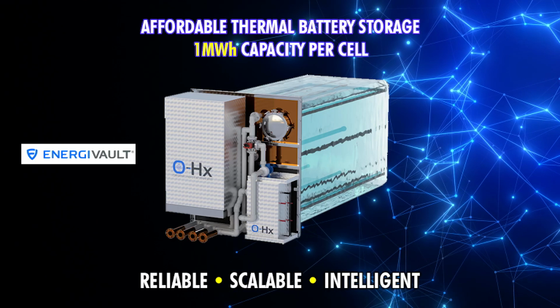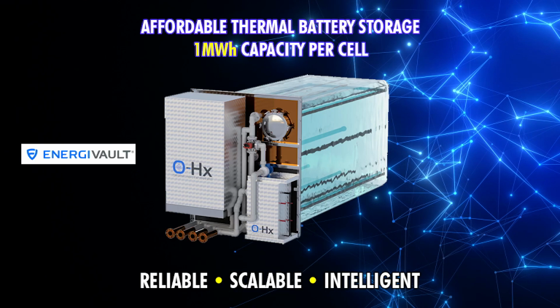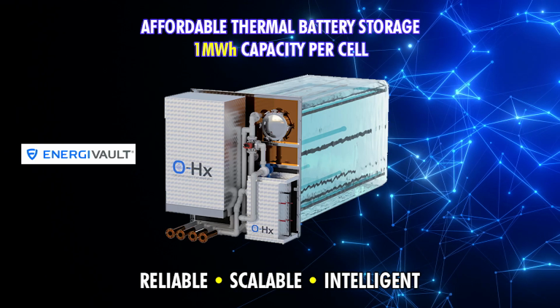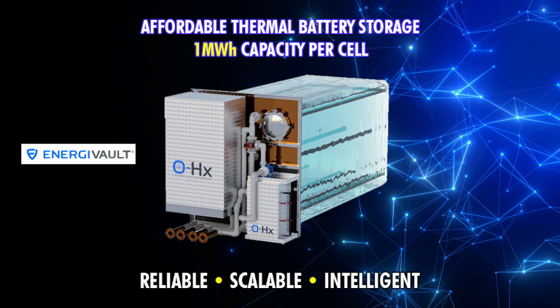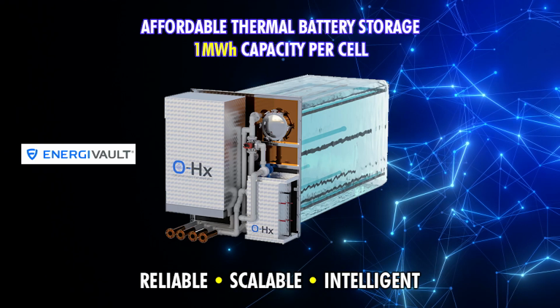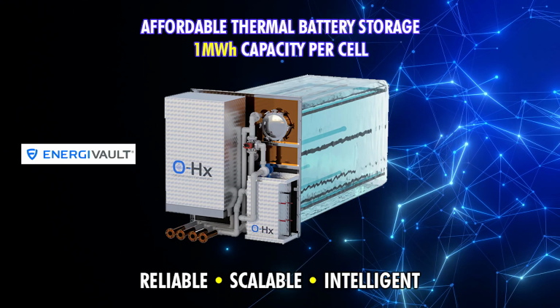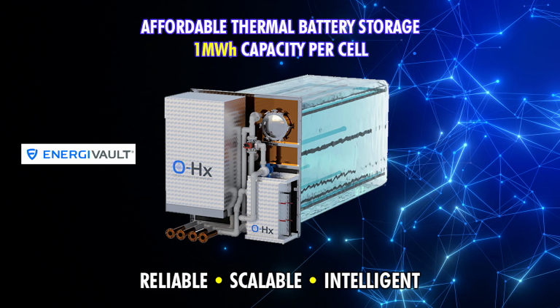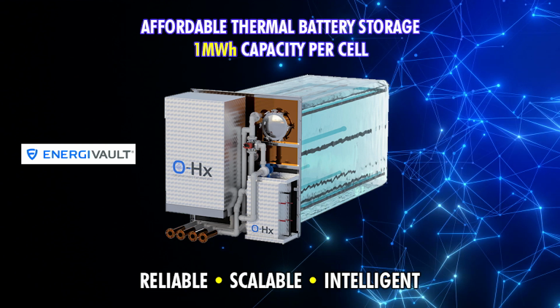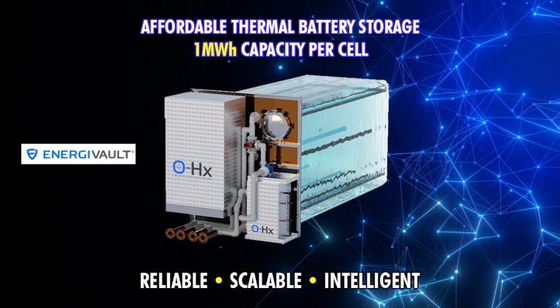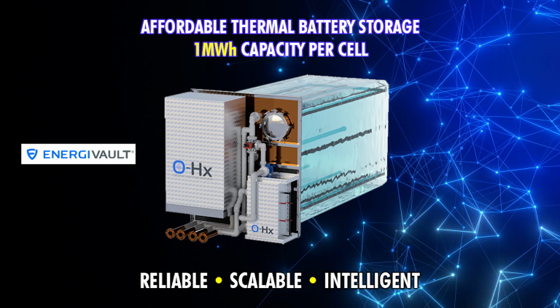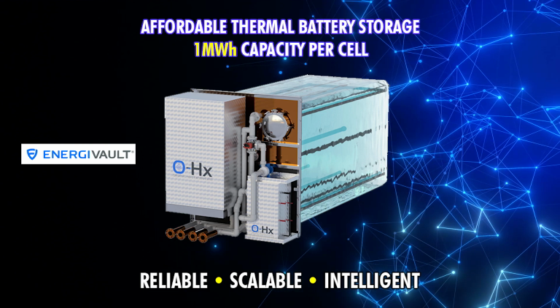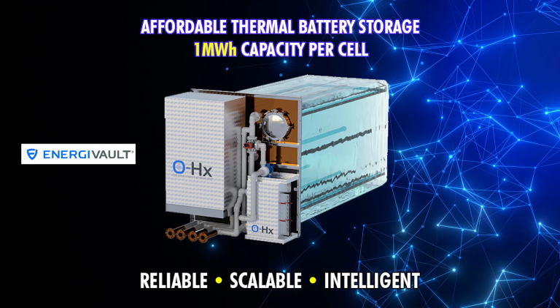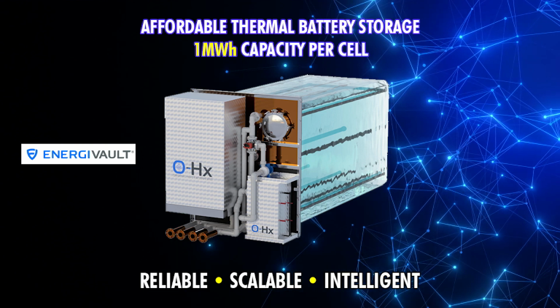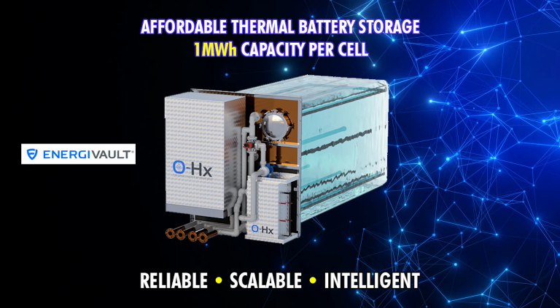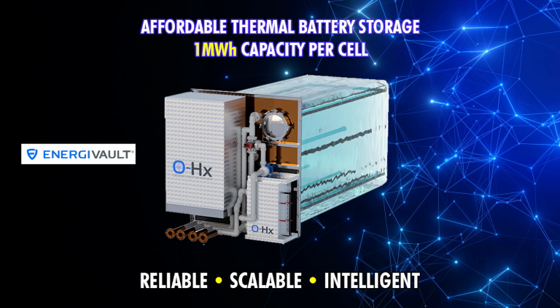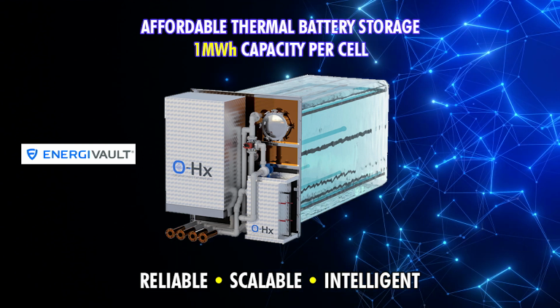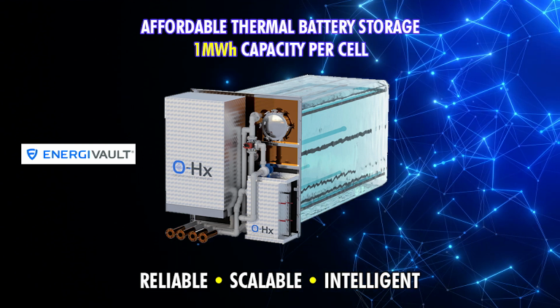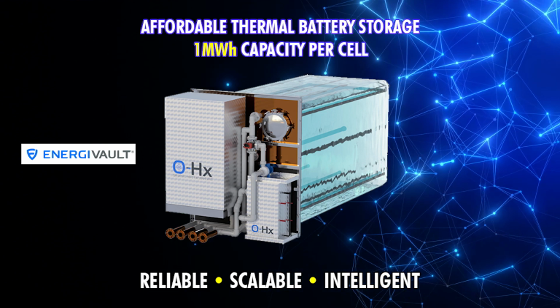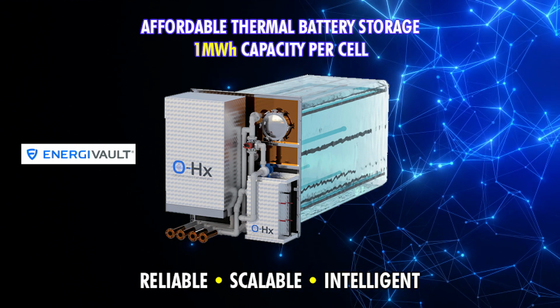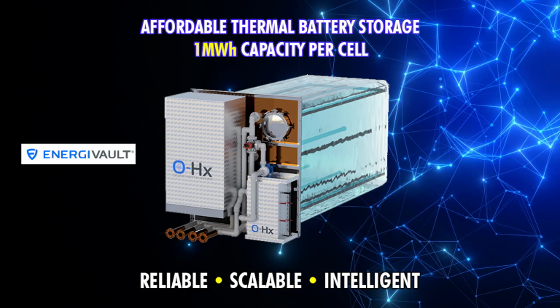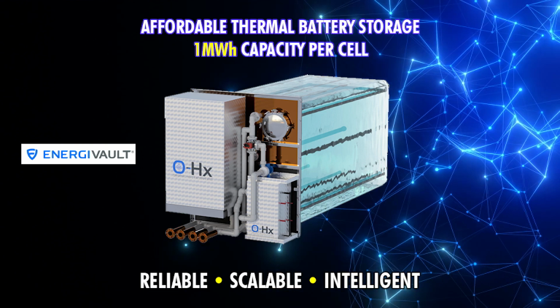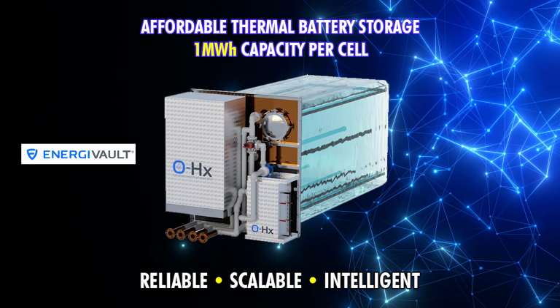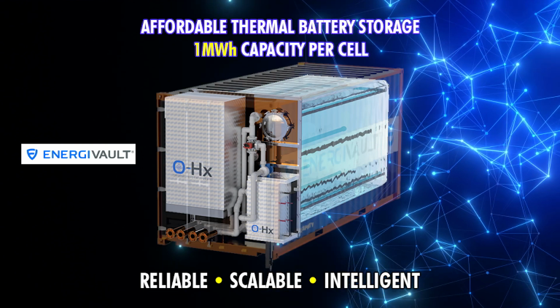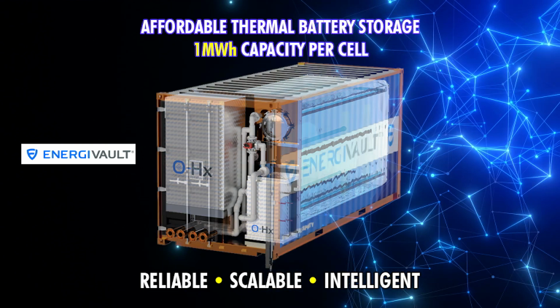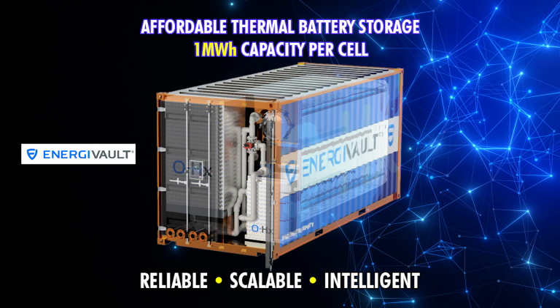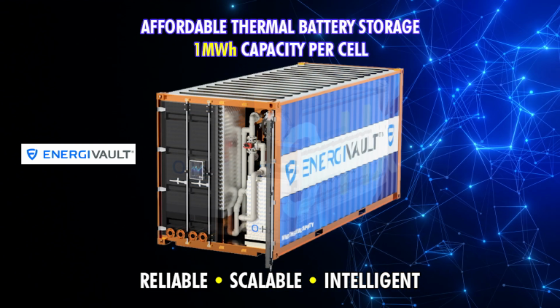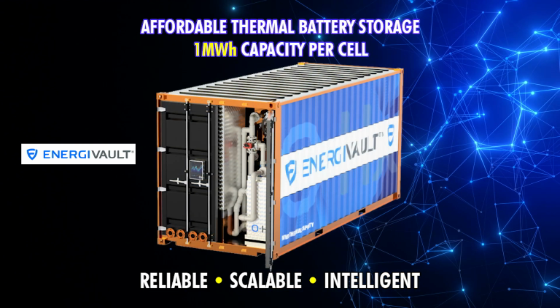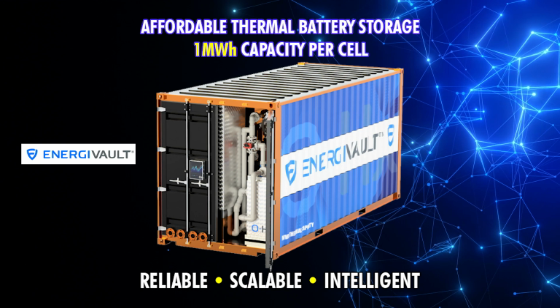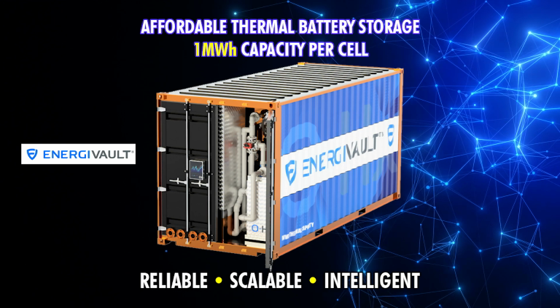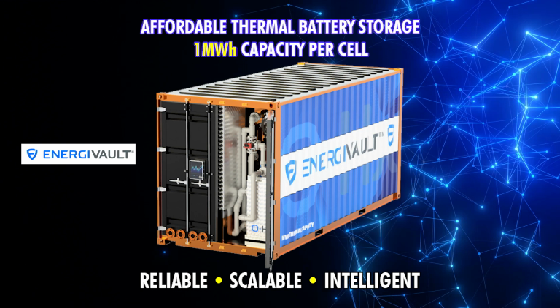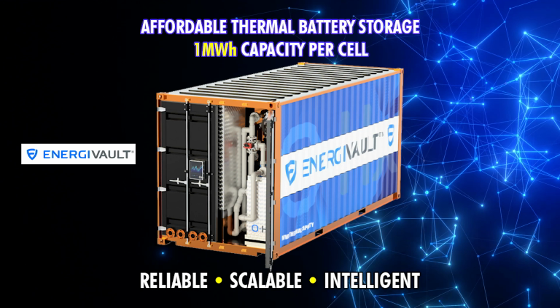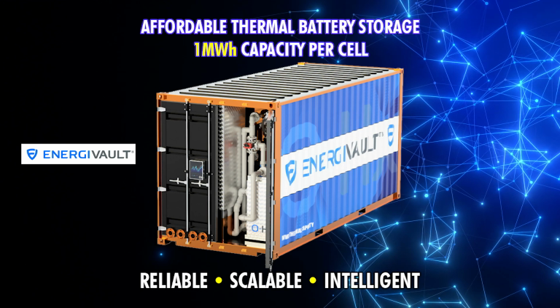Energy Vault, a groundbreaking thermal energy storage solution from organic heat exchangers, is designed to revolutionize industrial and commercial cooling.